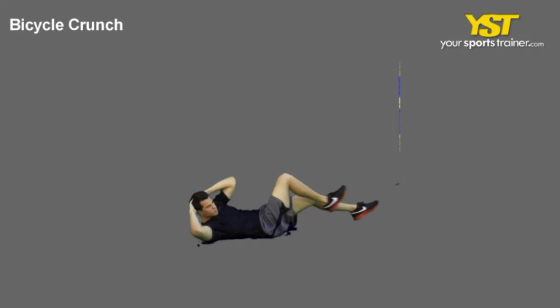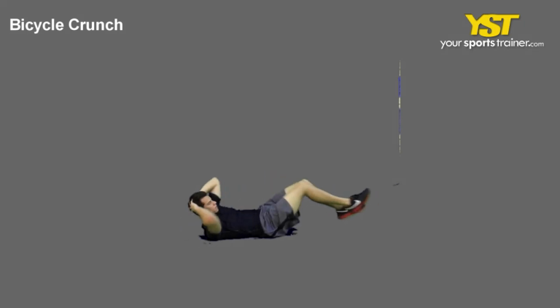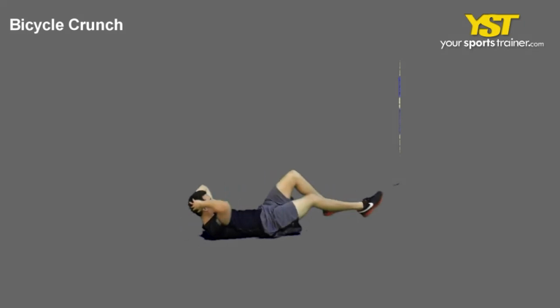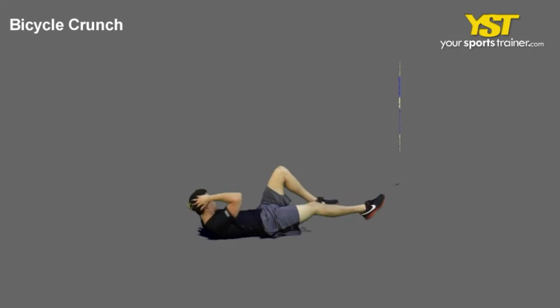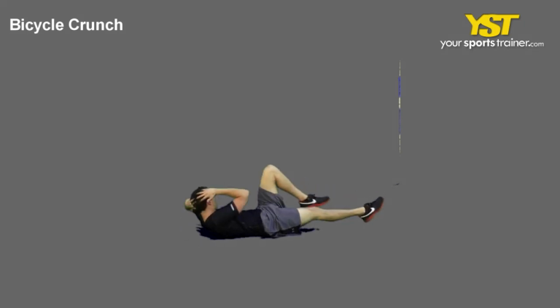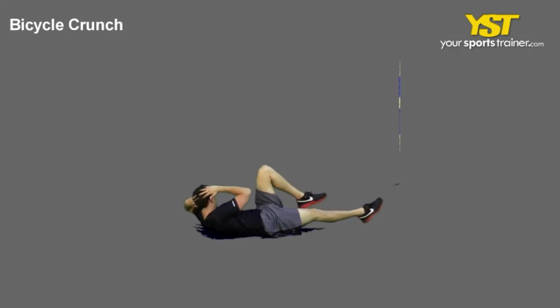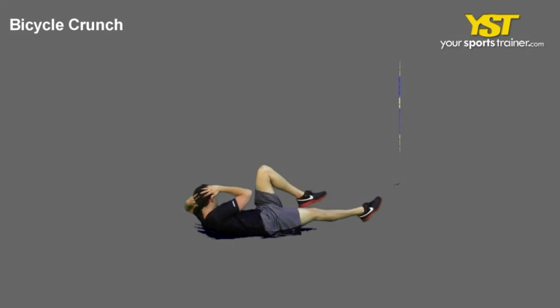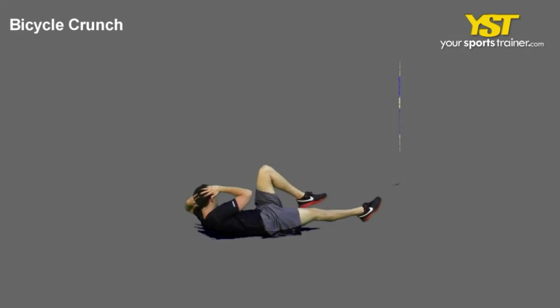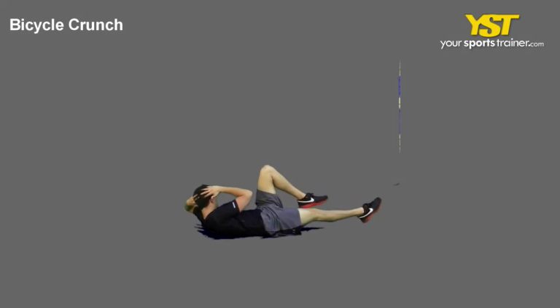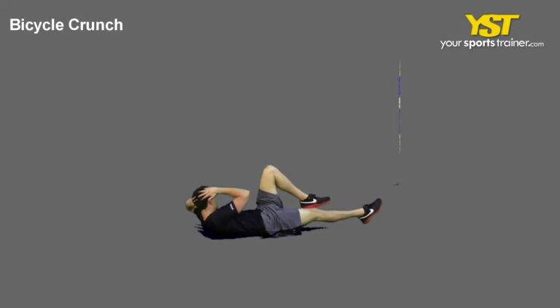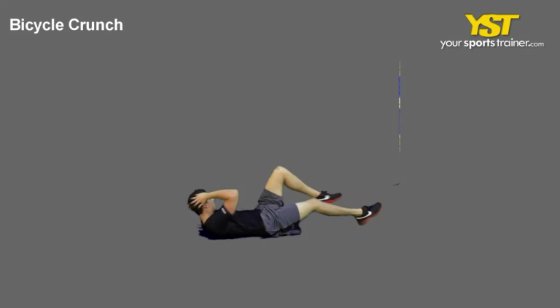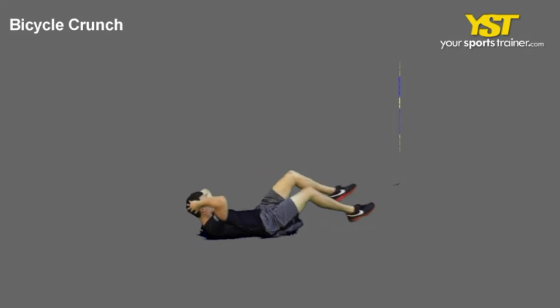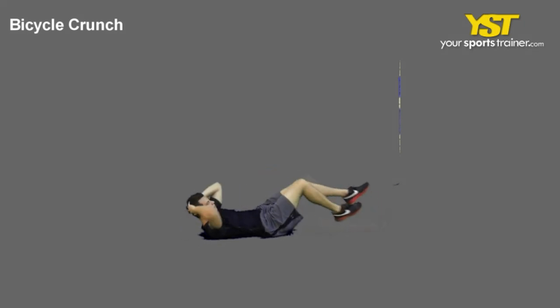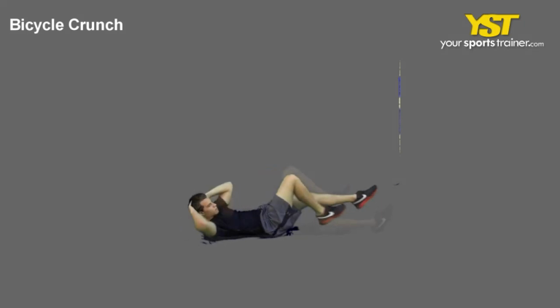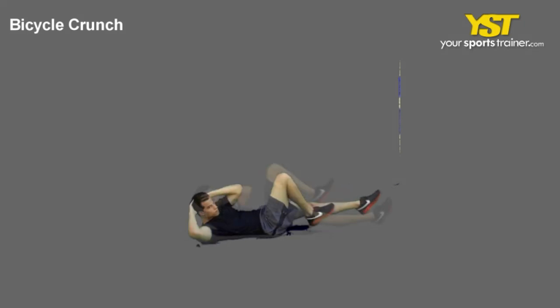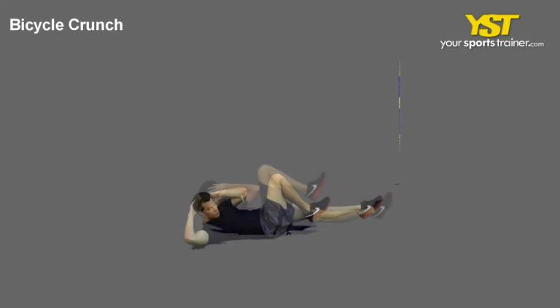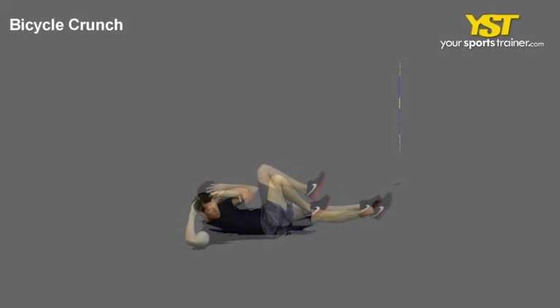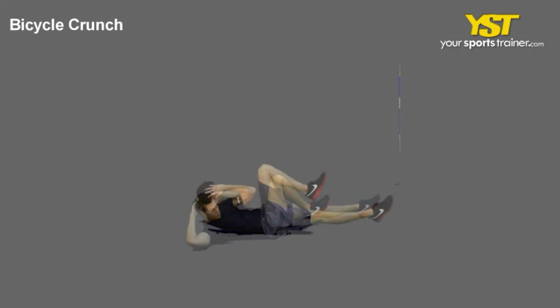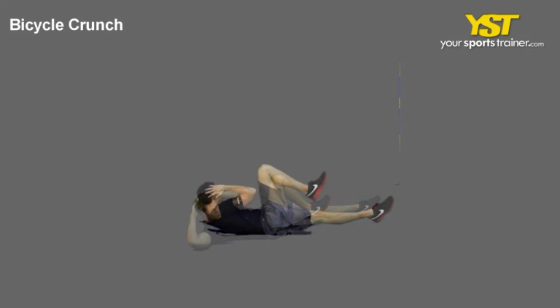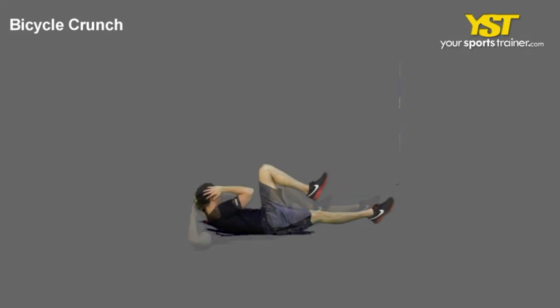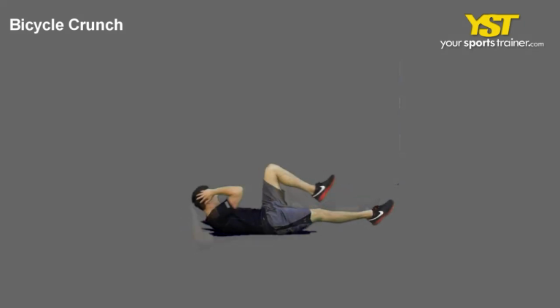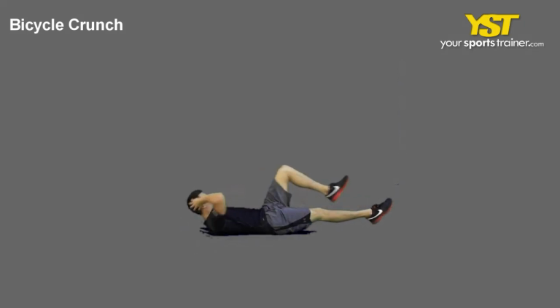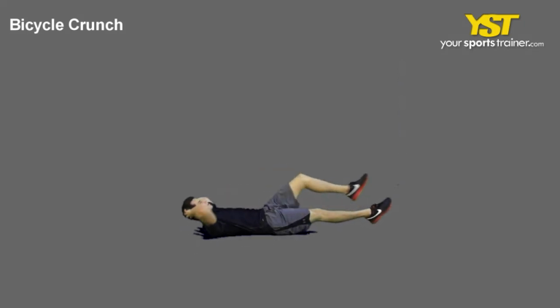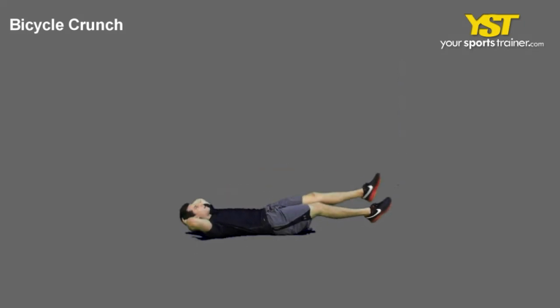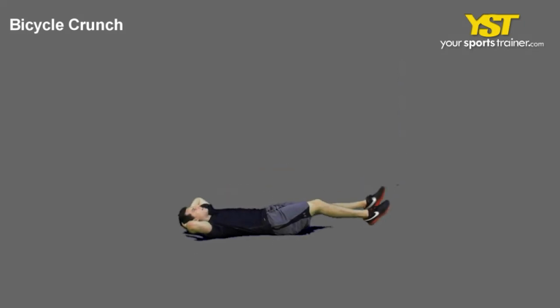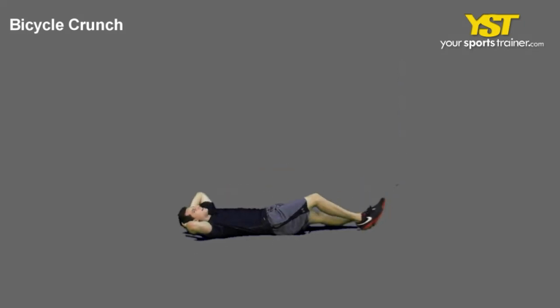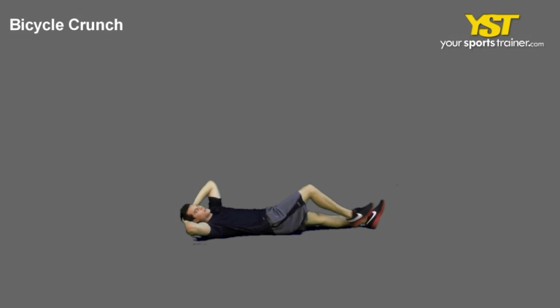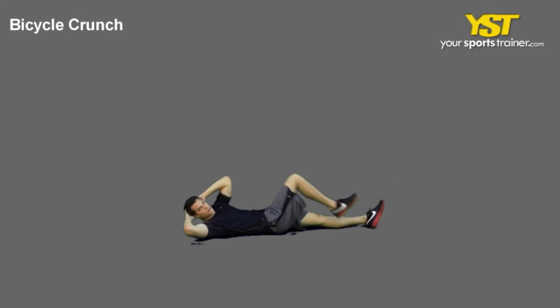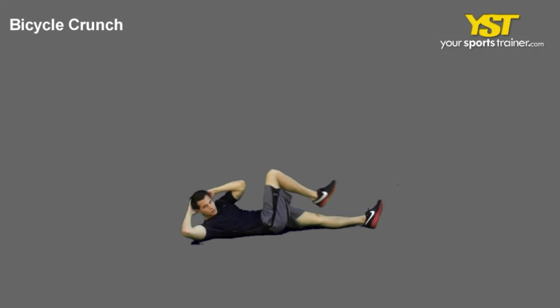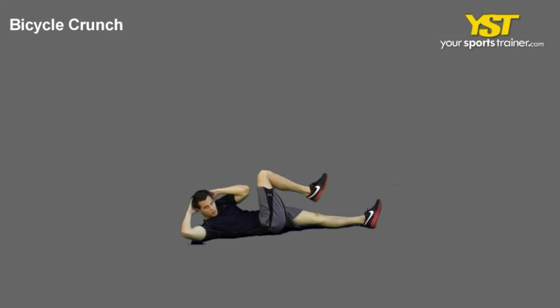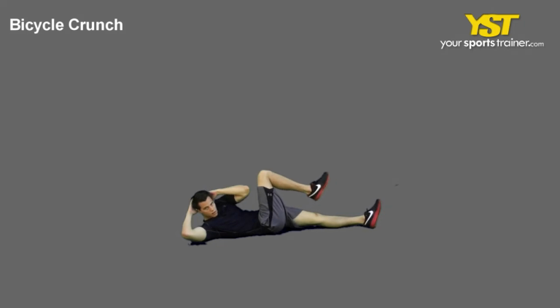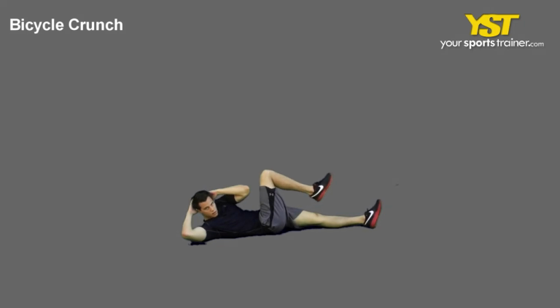Twist your torso away from the crossed leg, pushing the forearm of the crossed leg against the thigh.